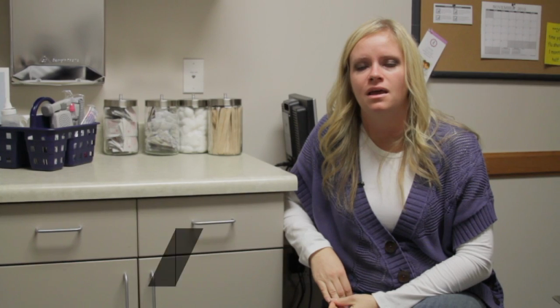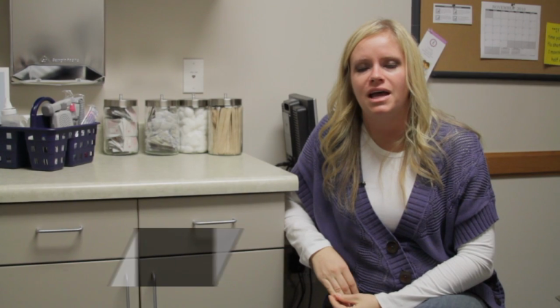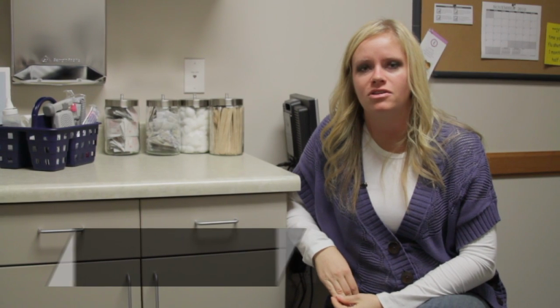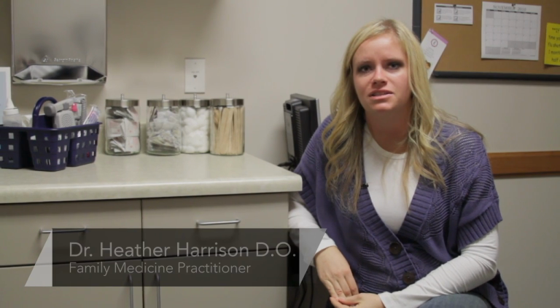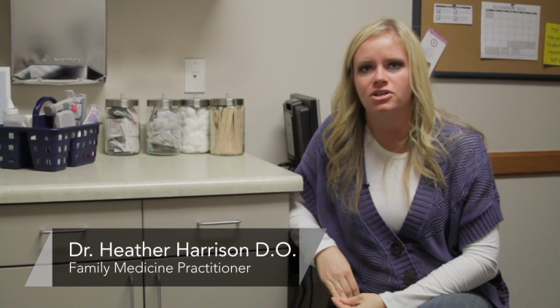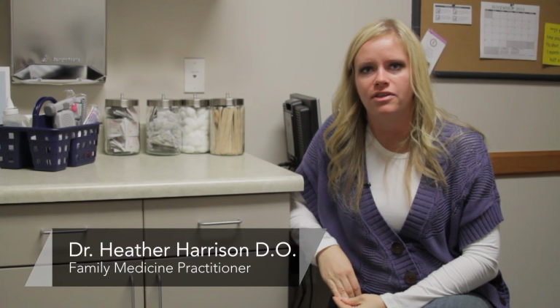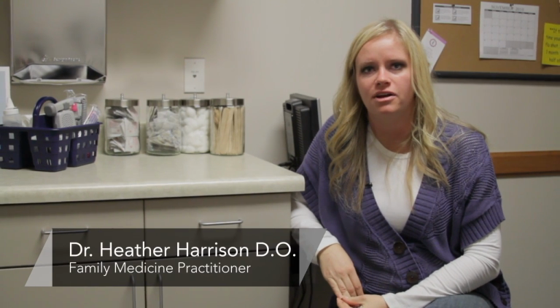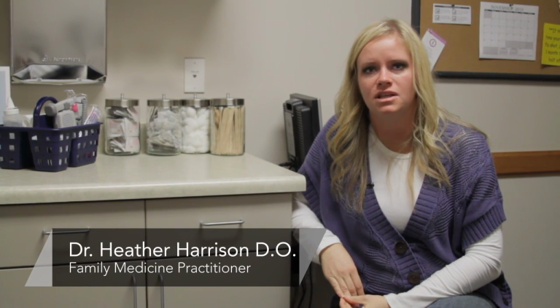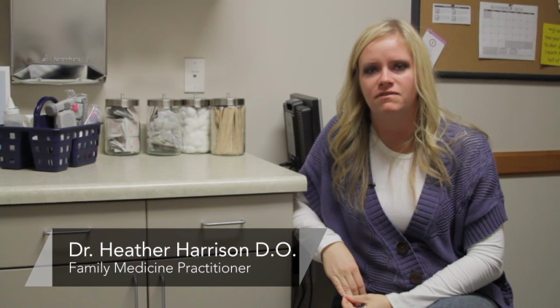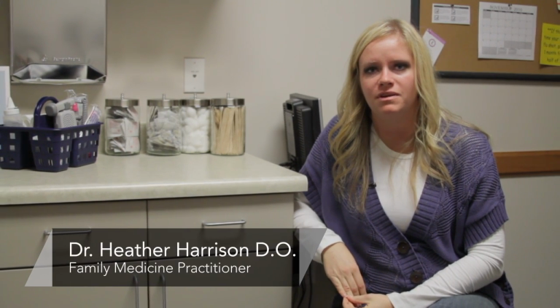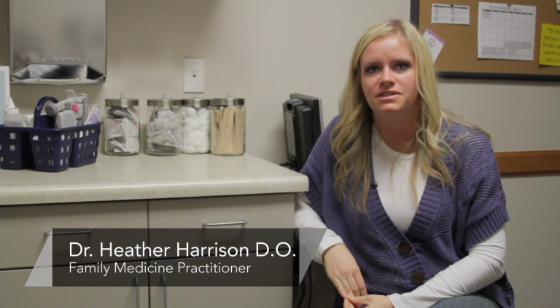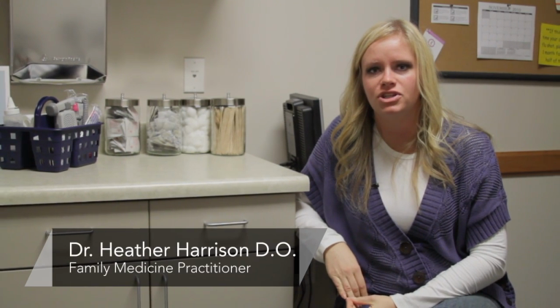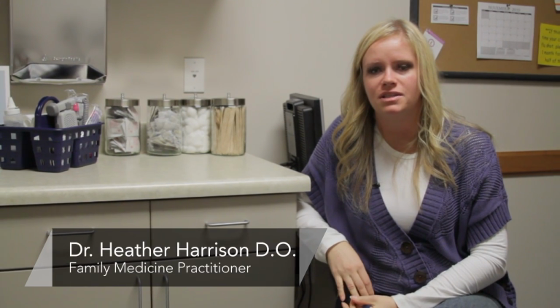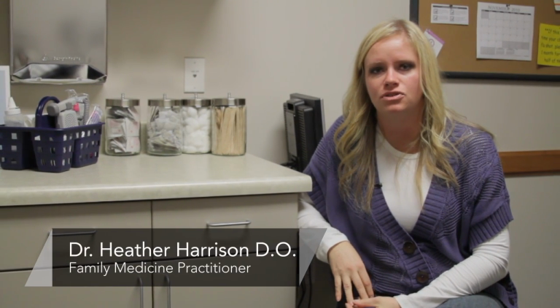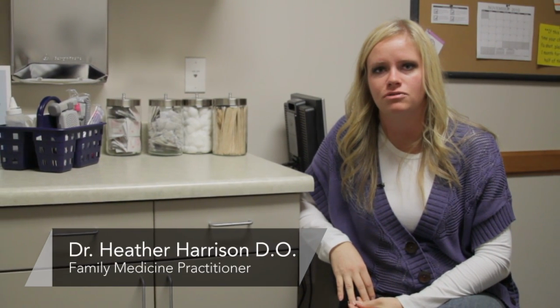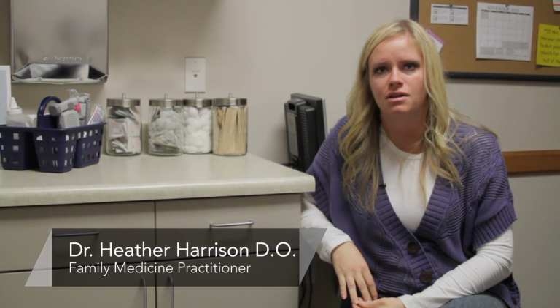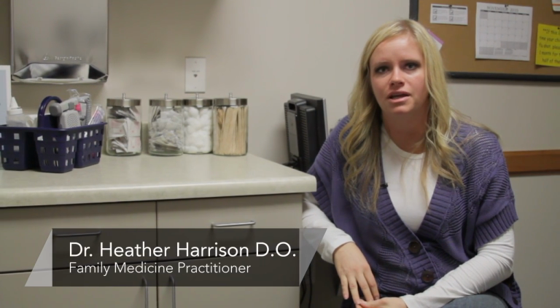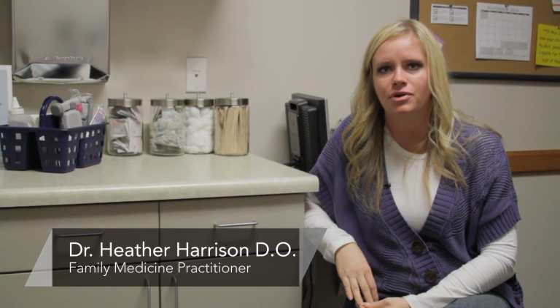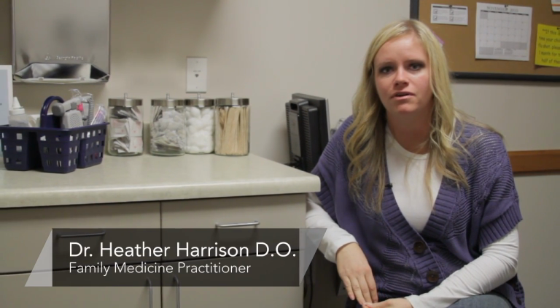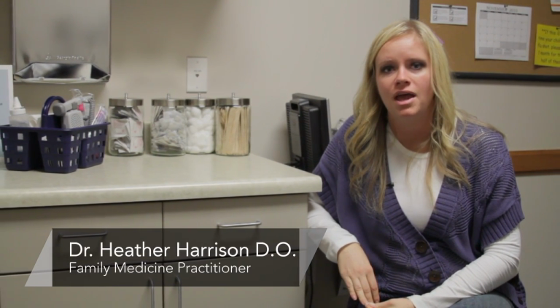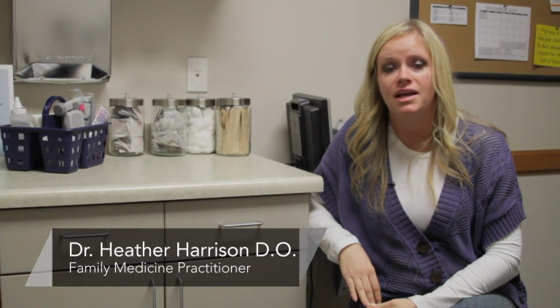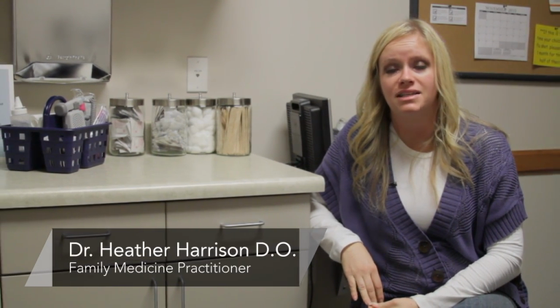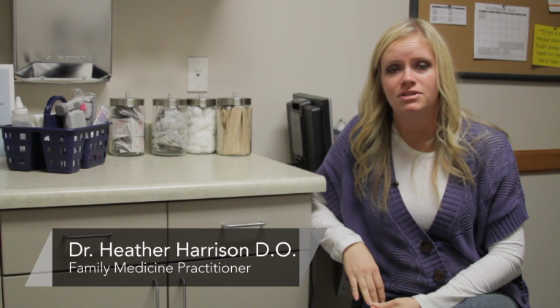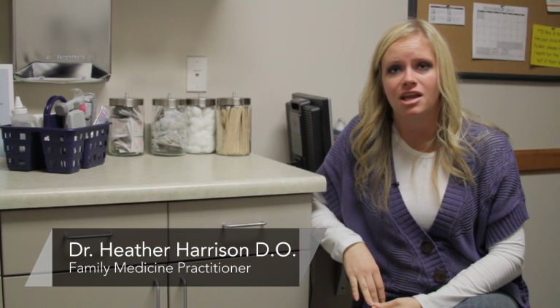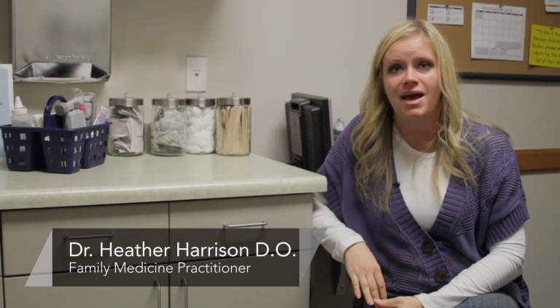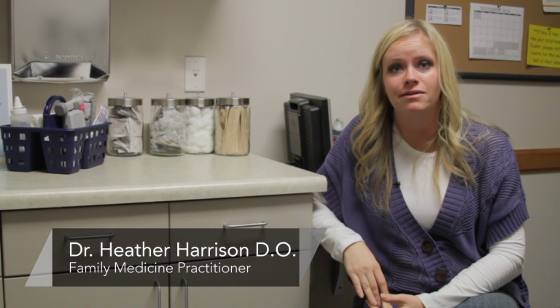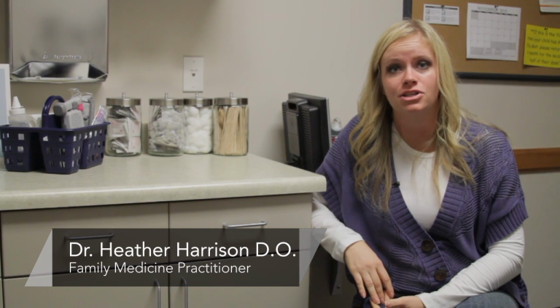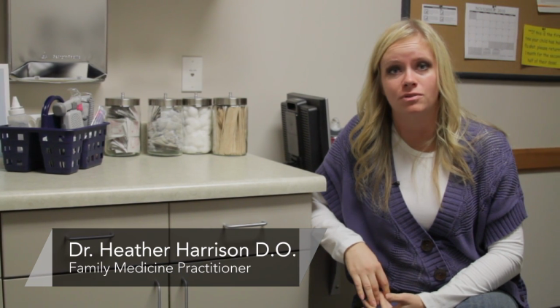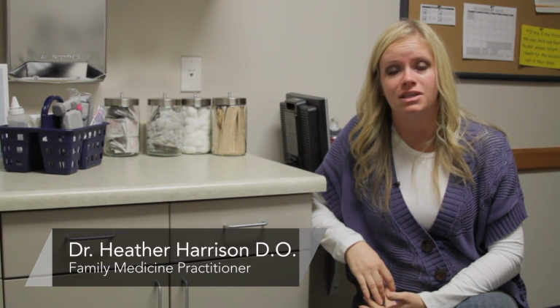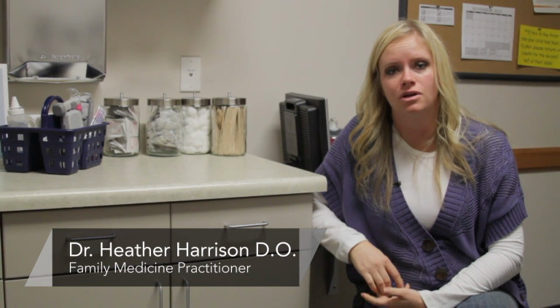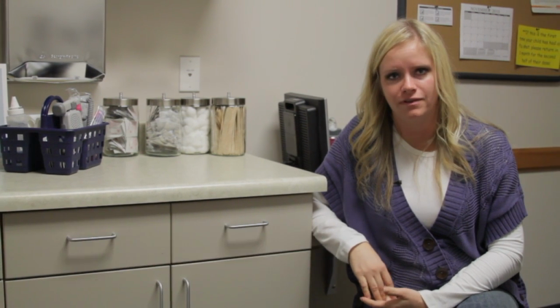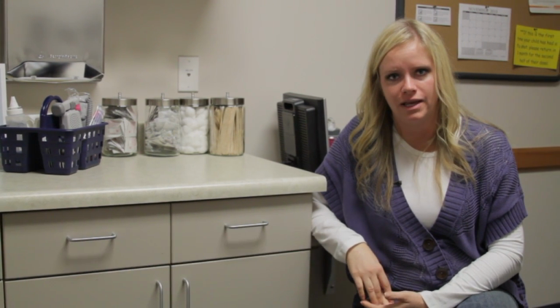Hi there, this is Dr. Heather Harrison. I'm a family physician at the Central Utah Clinic in Provo, and today we're talking about how to determine that you're ovulating.